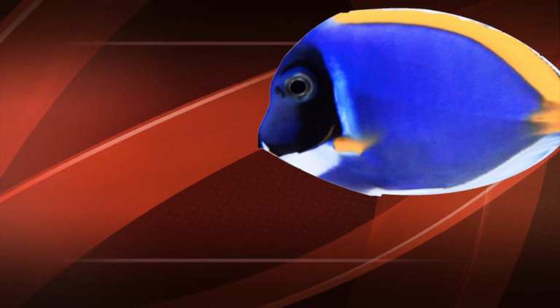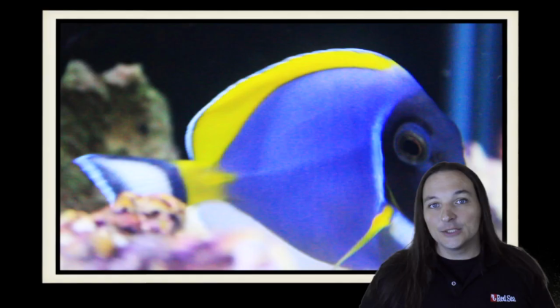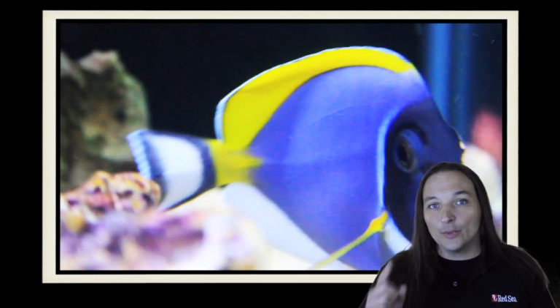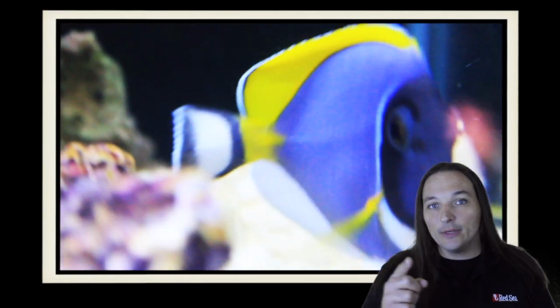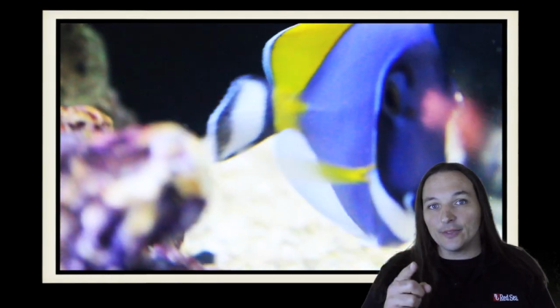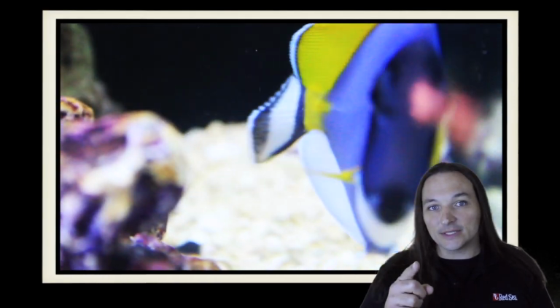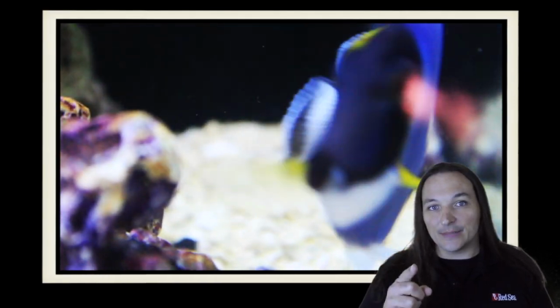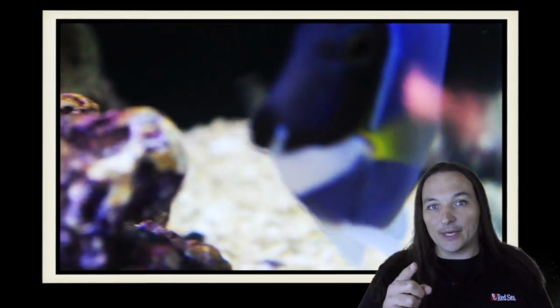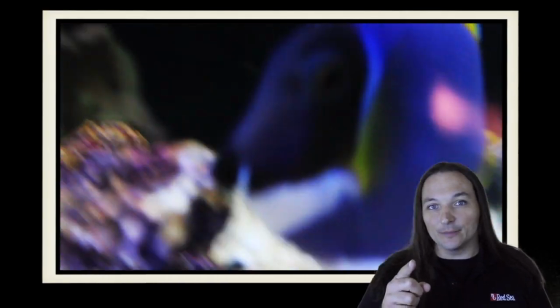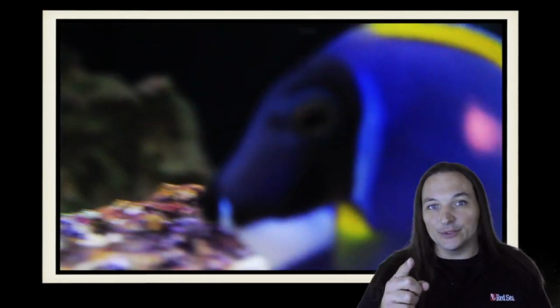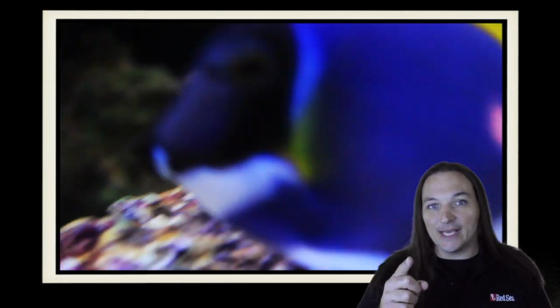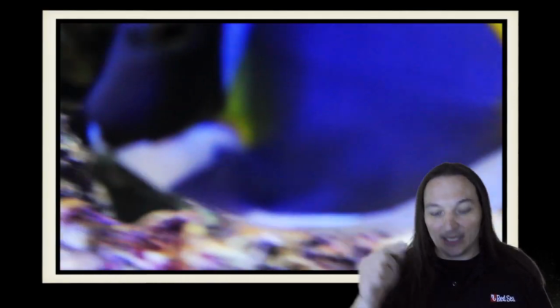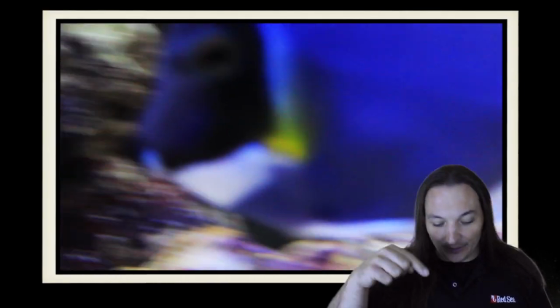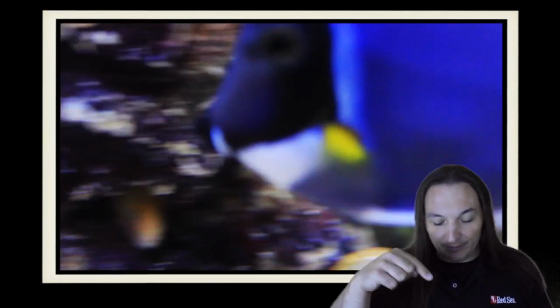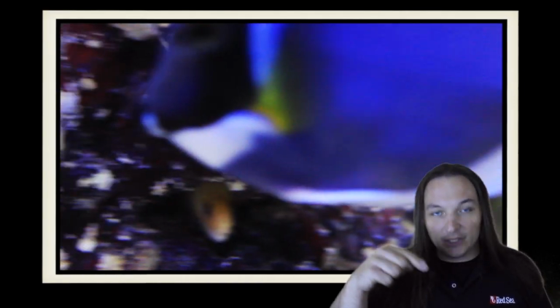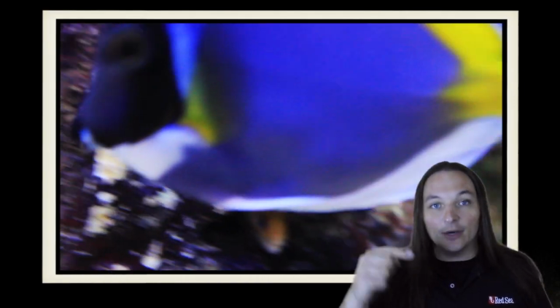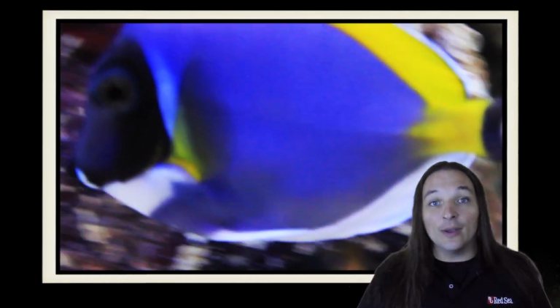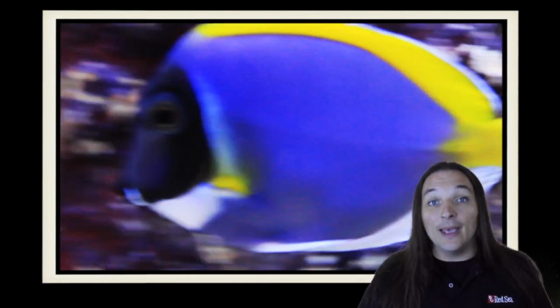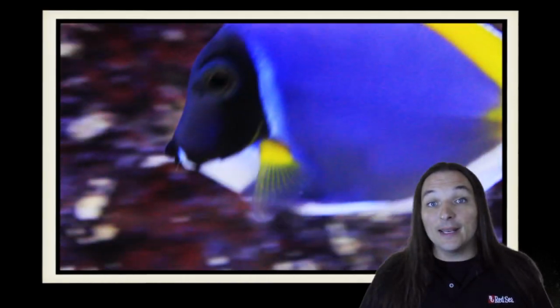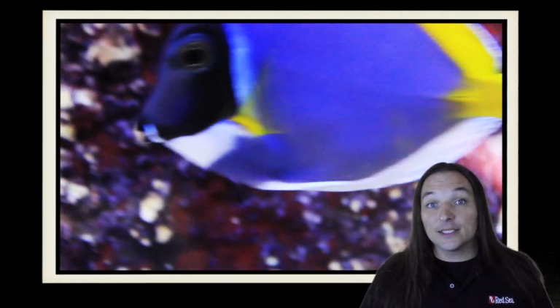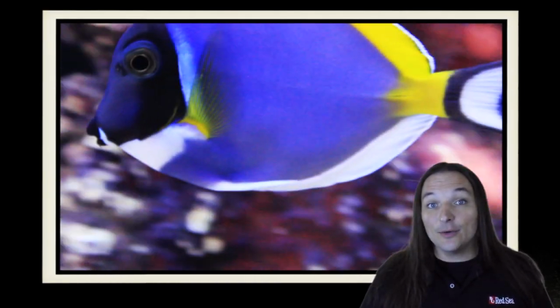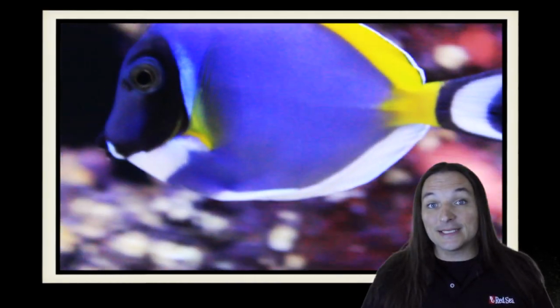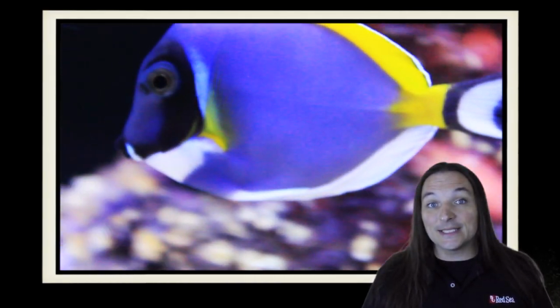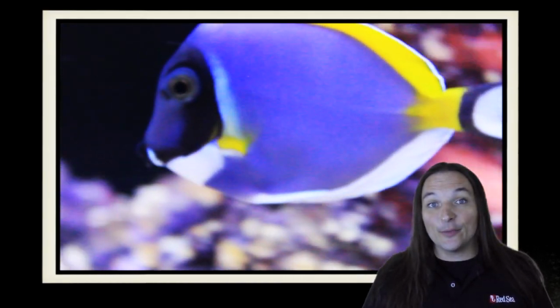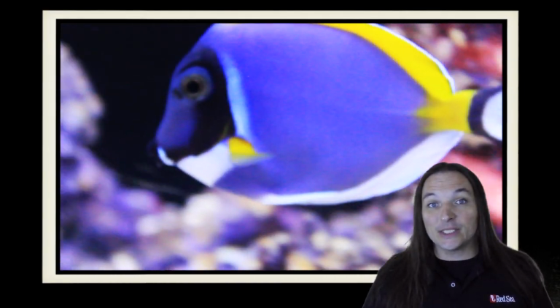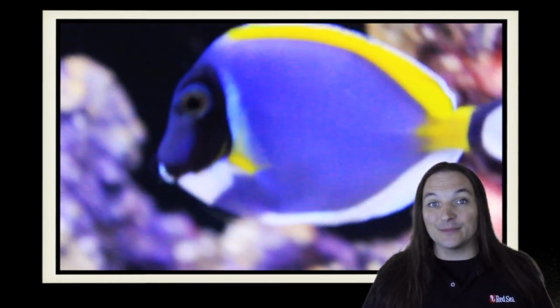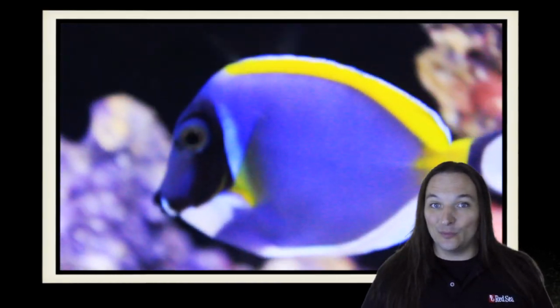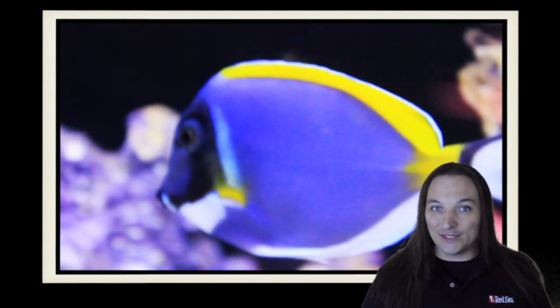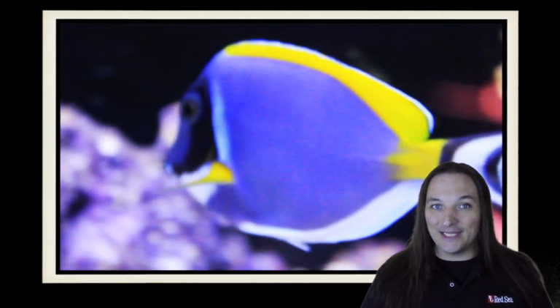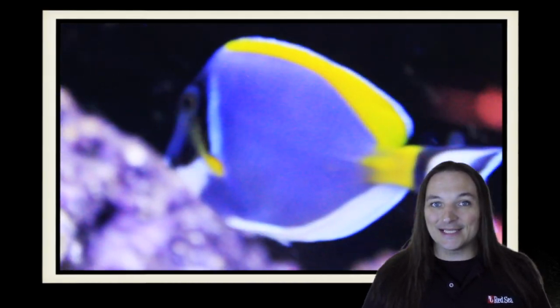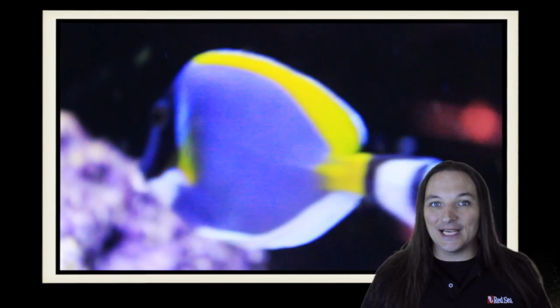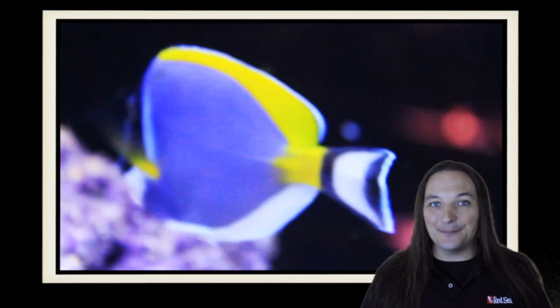So what are your thoughts on the Powder Blue Tang? Comment below. And as always, thanks for watching. We'll see you next time.